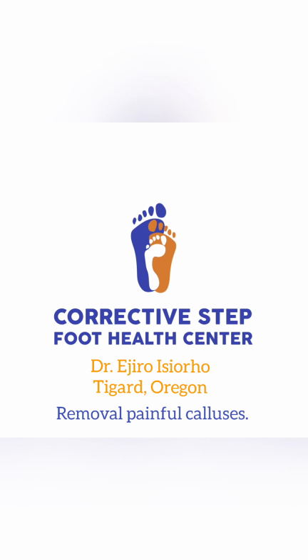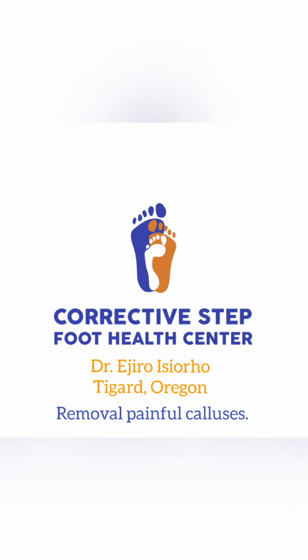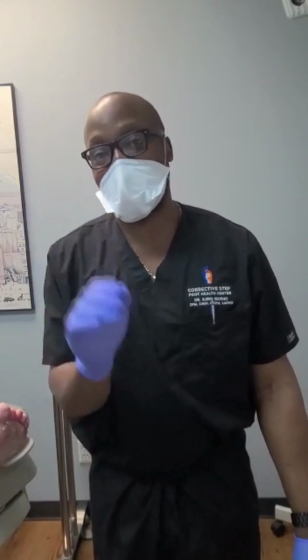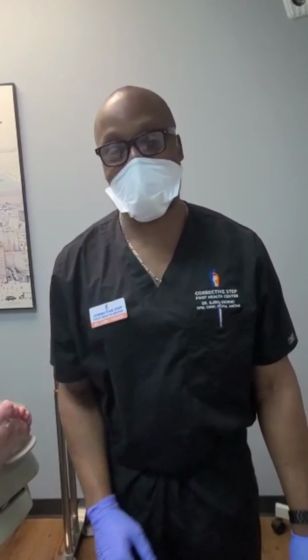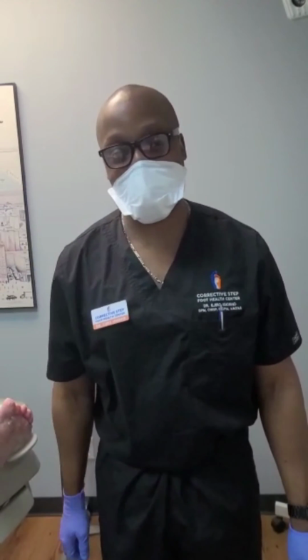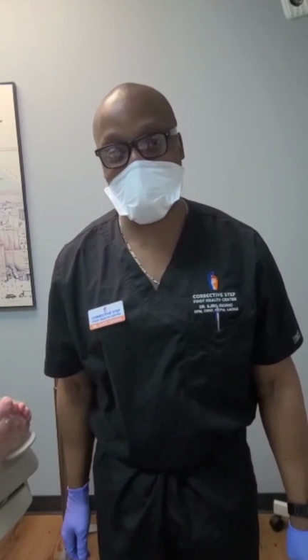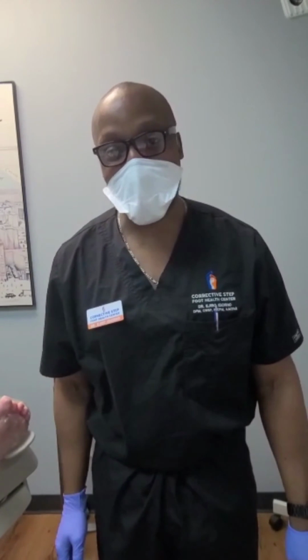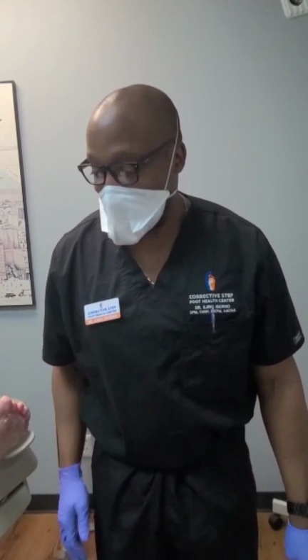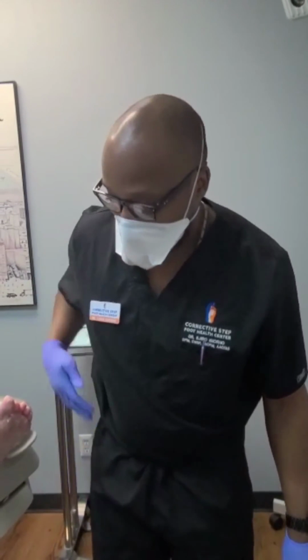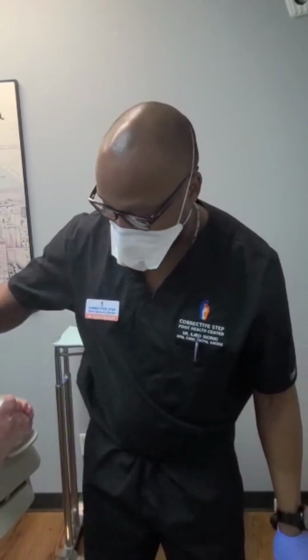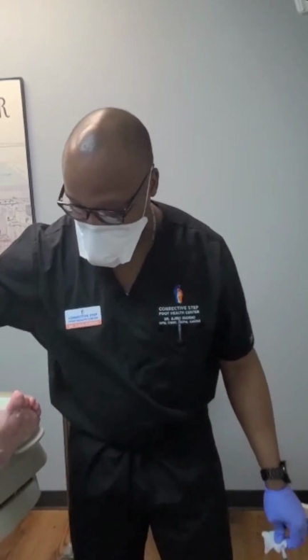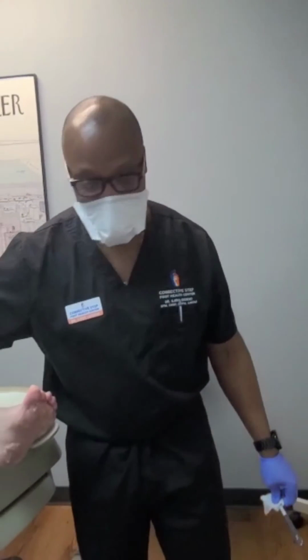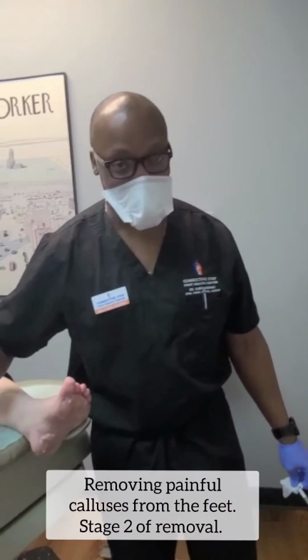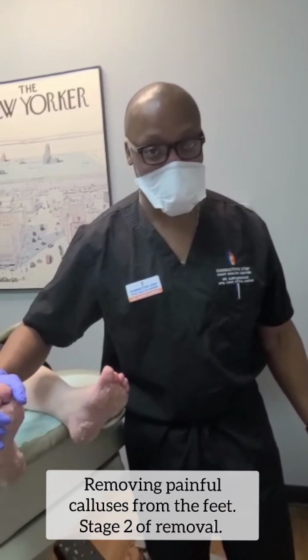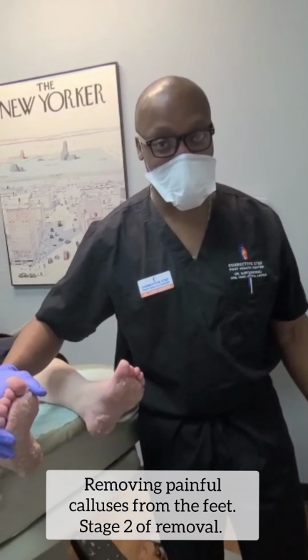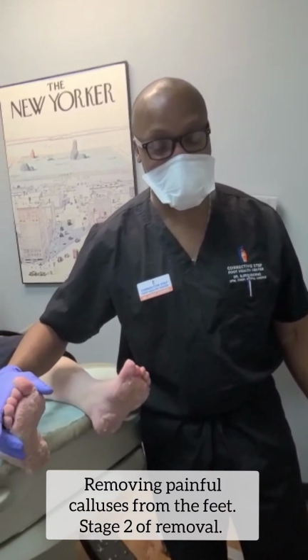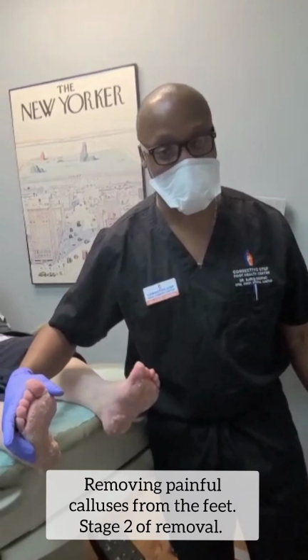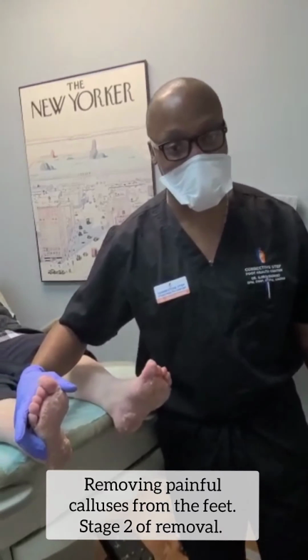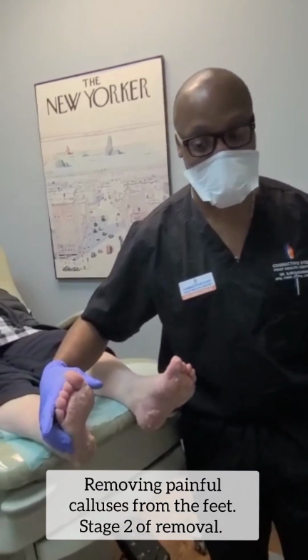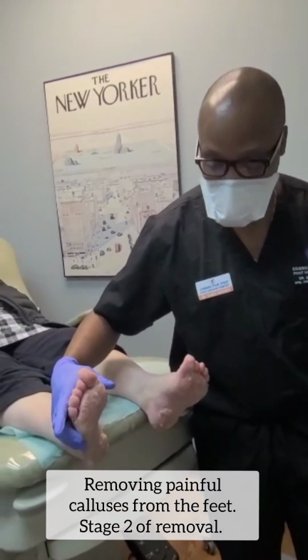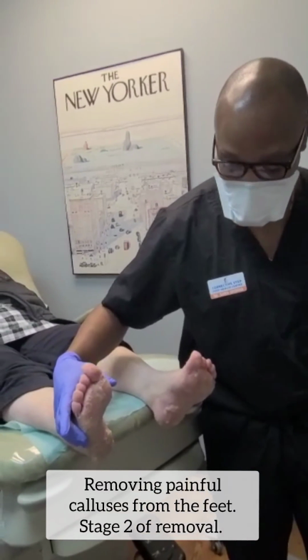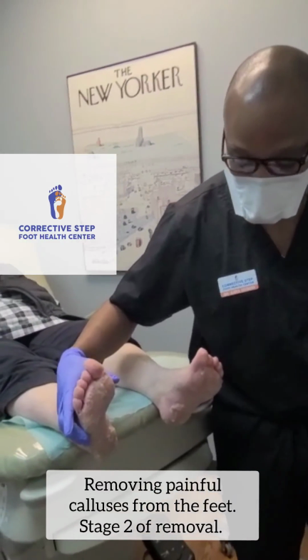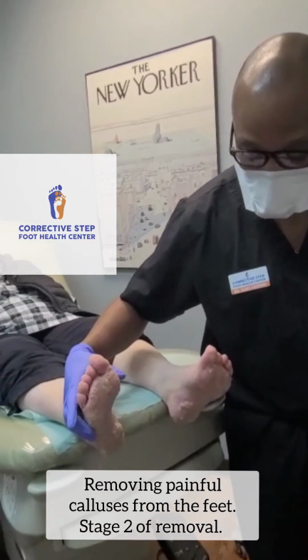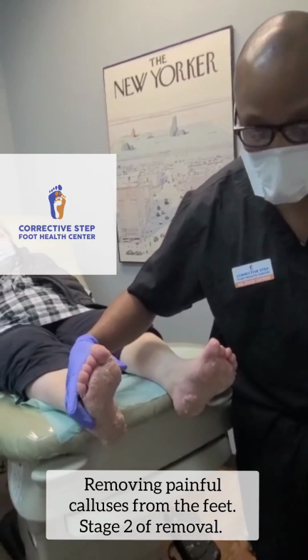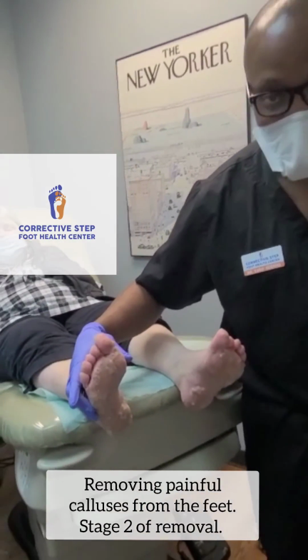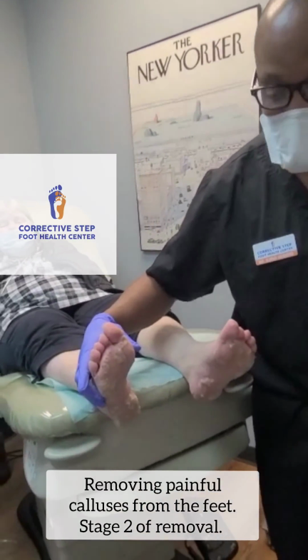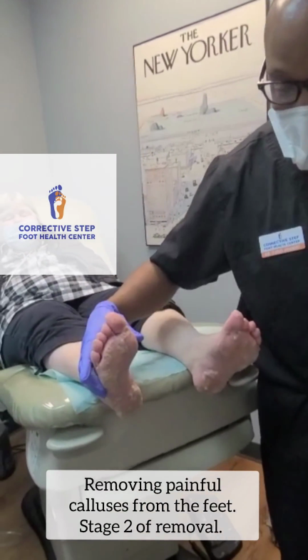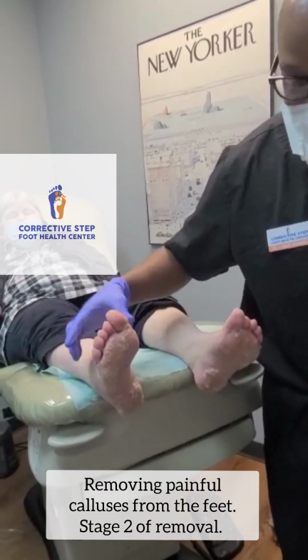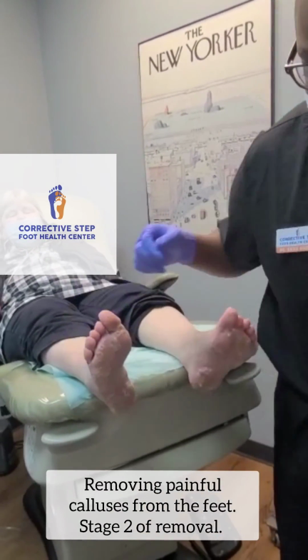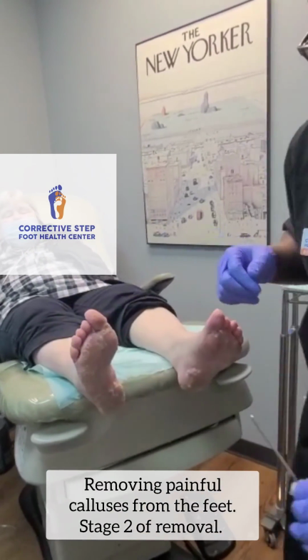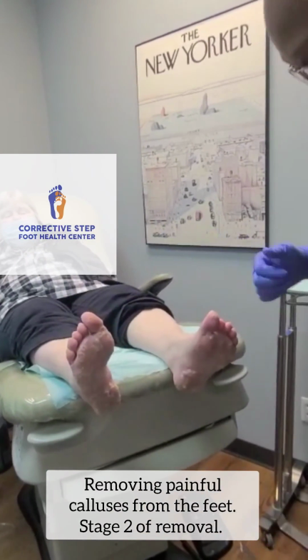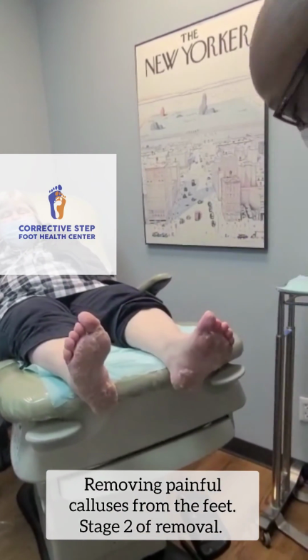Hi everybody, I'm Dr. Astero. We have a patient who has some callus lesions on the bottom of the feet. We're going to take some of these out.